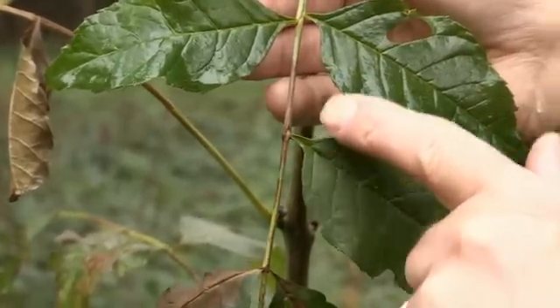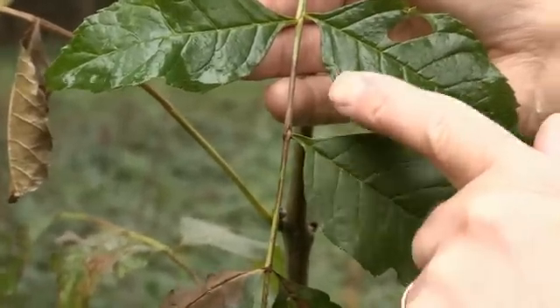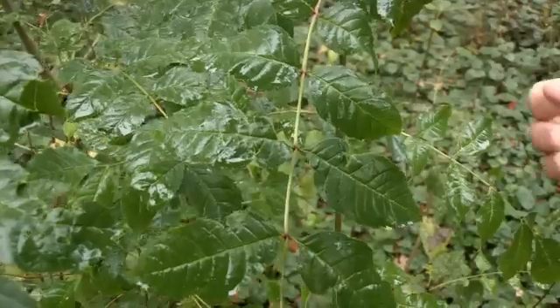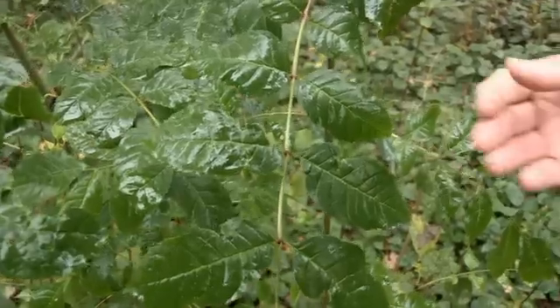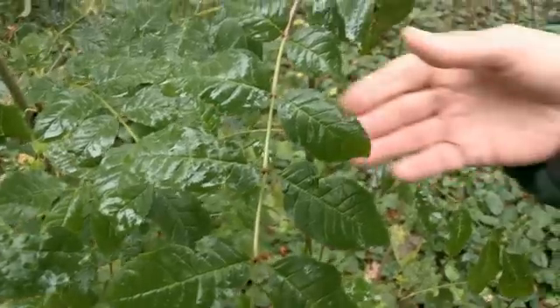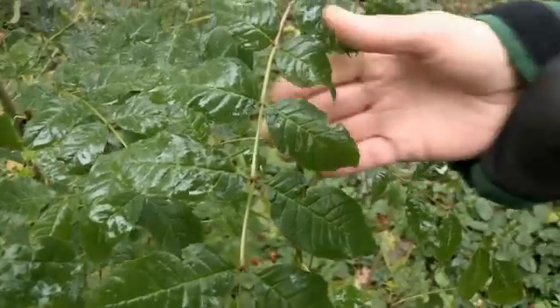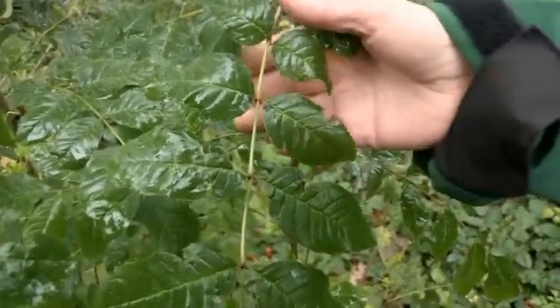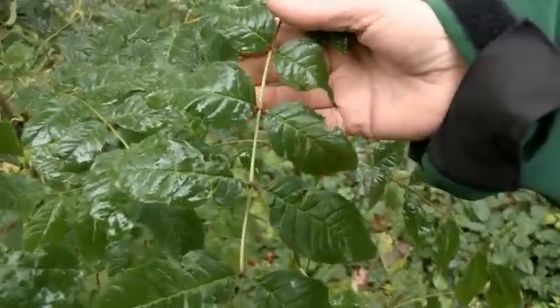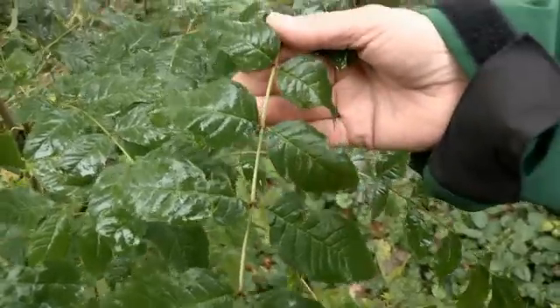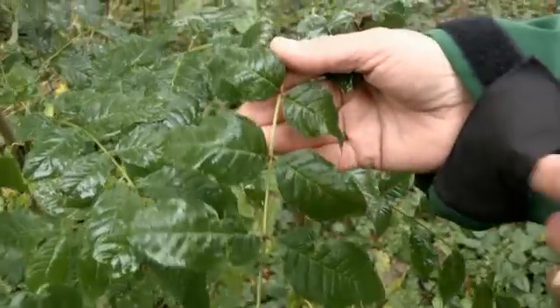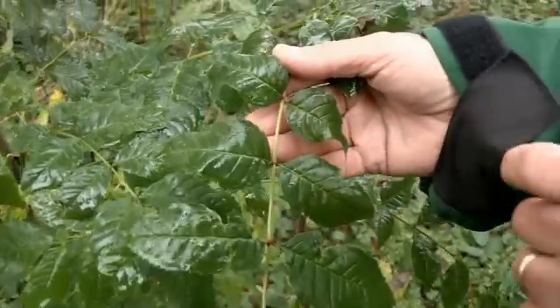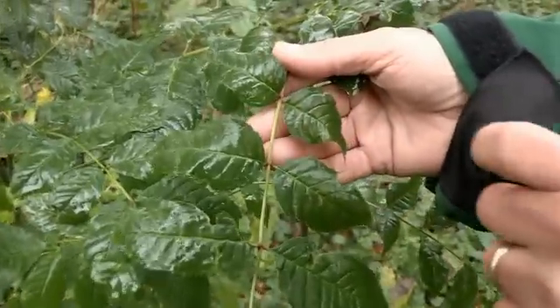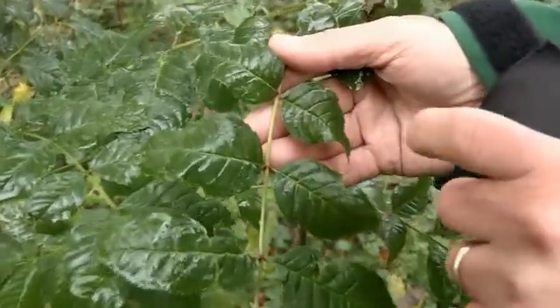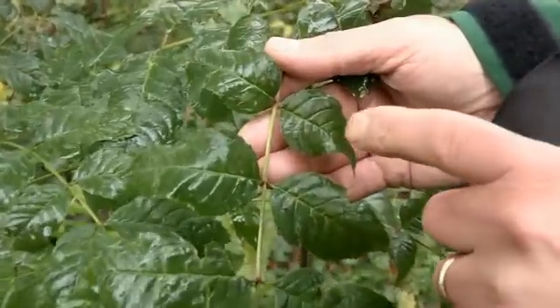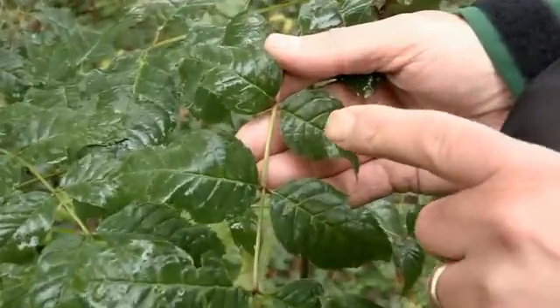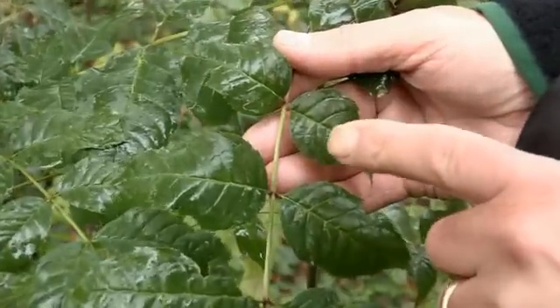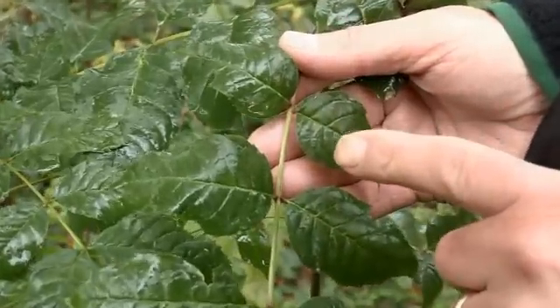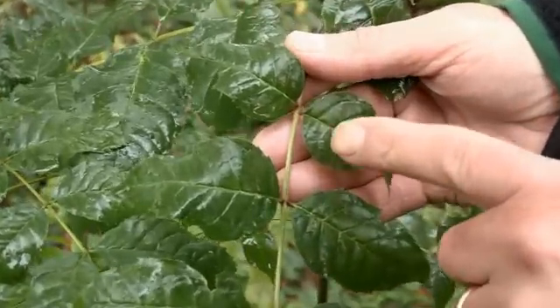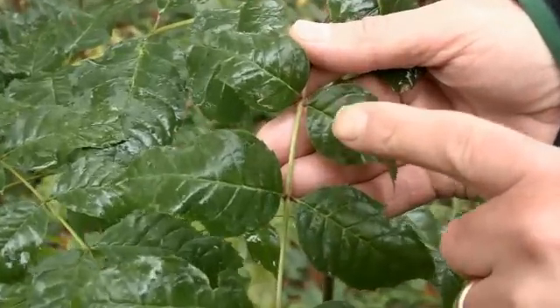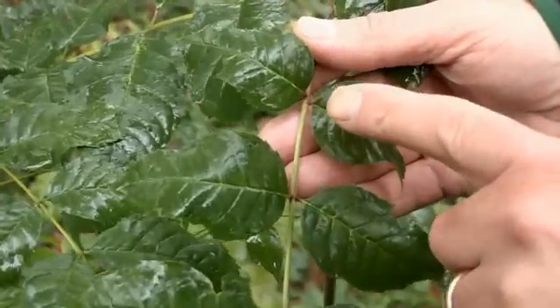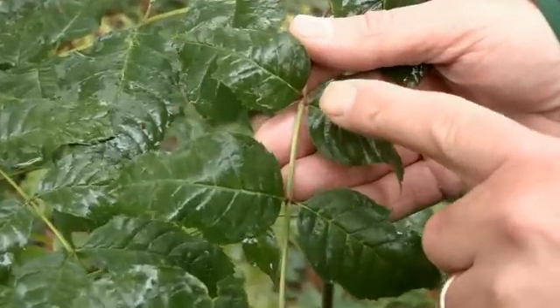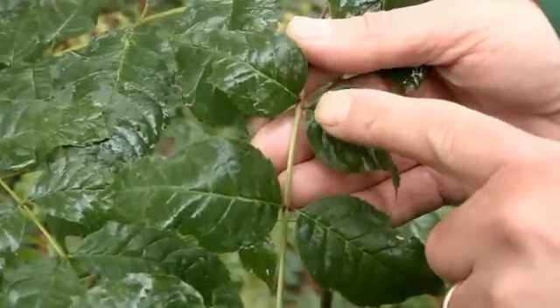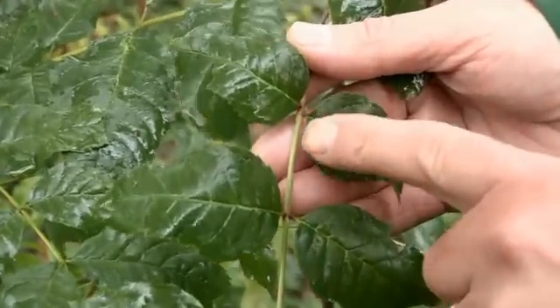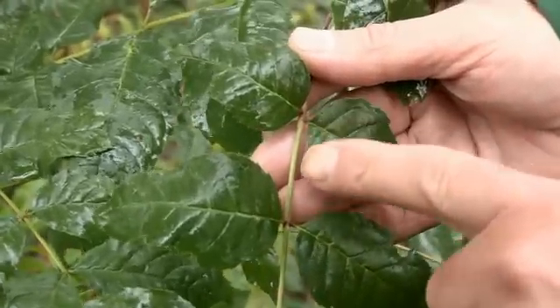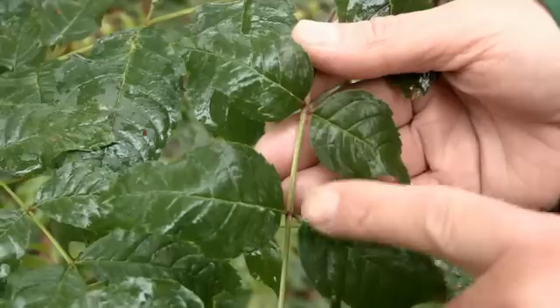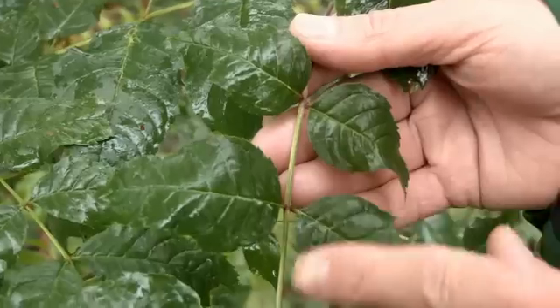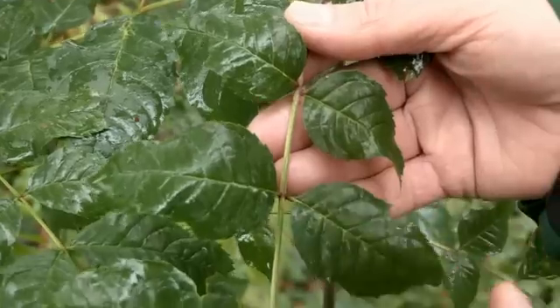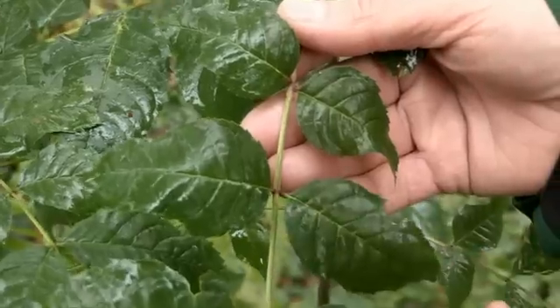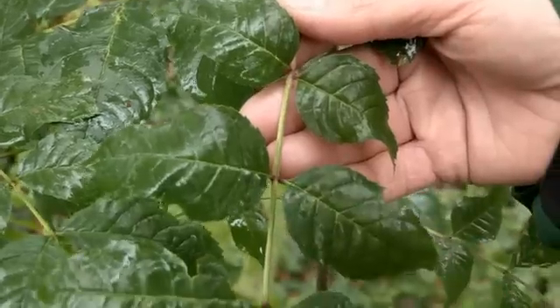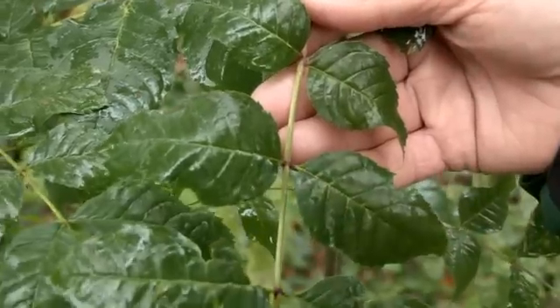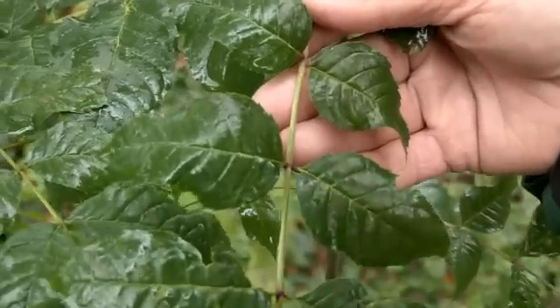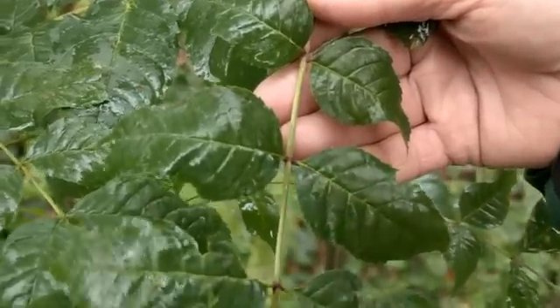By contrast, here is a healthy leaf. You can see the stem is green and the leaves are green and healthy as well.